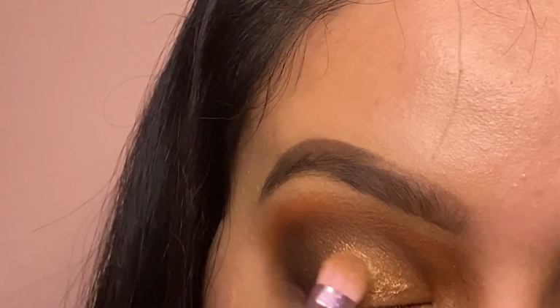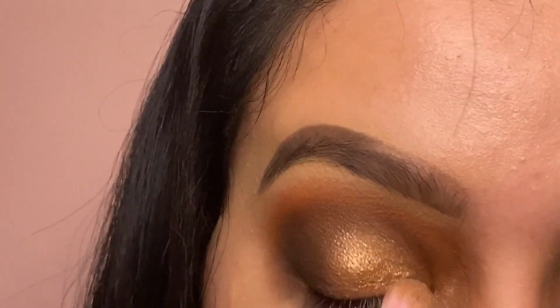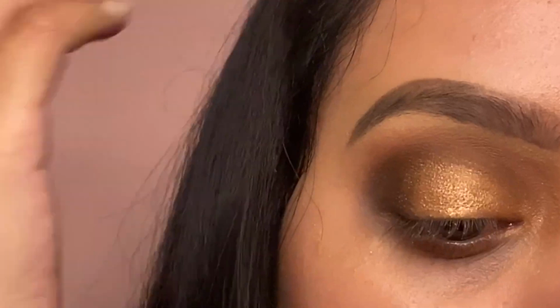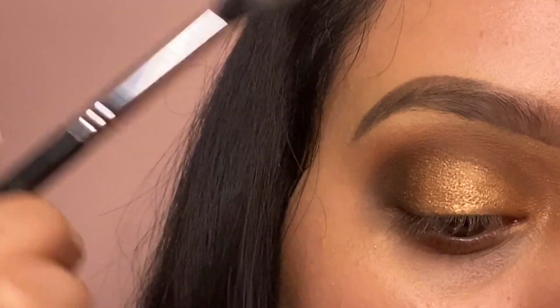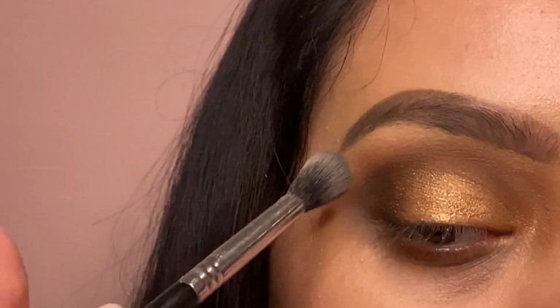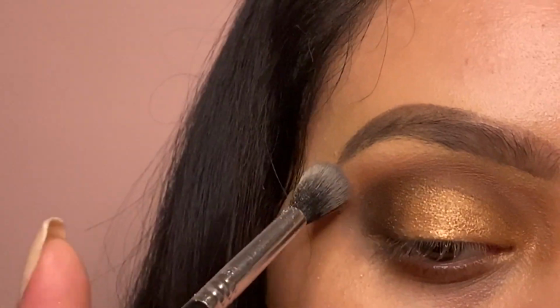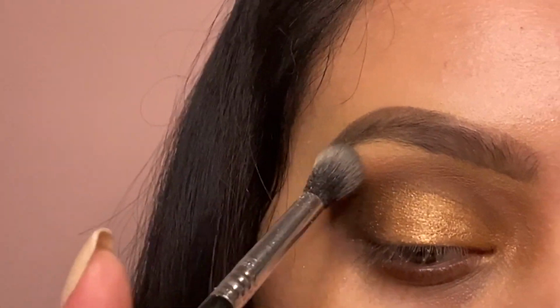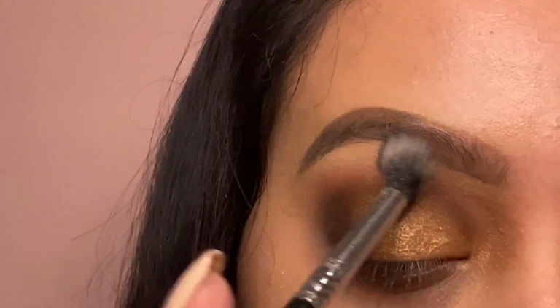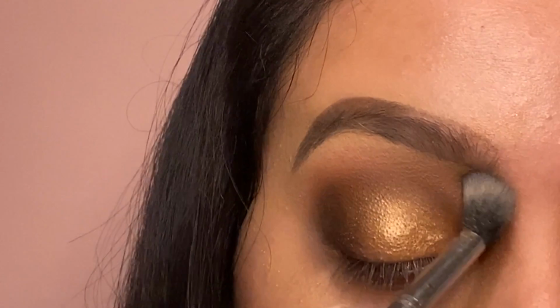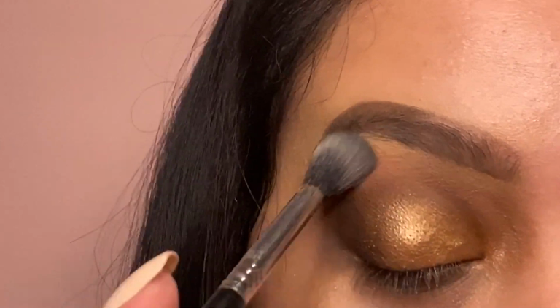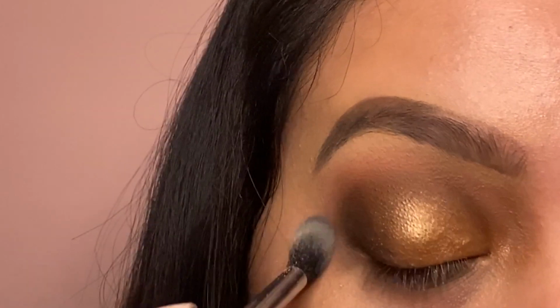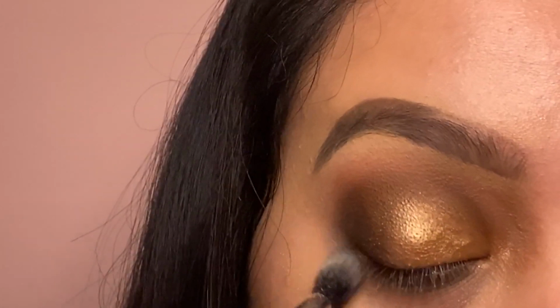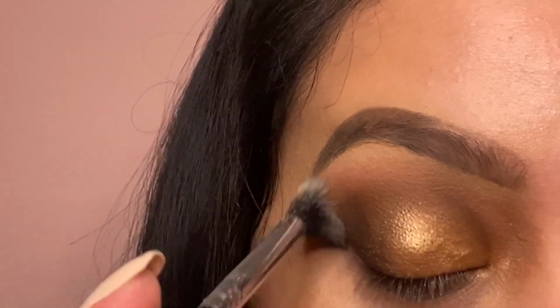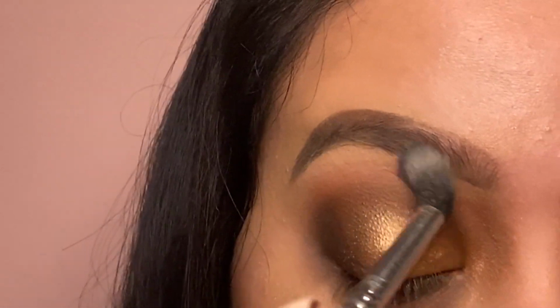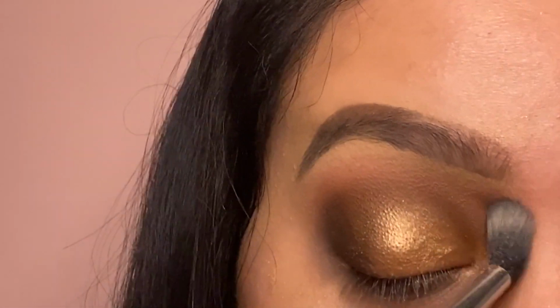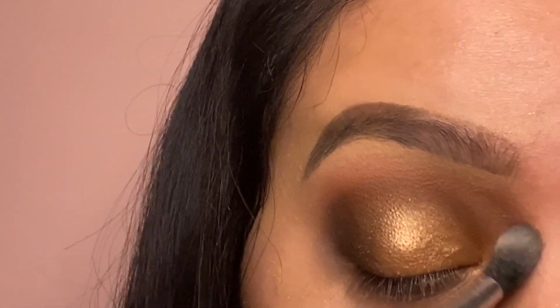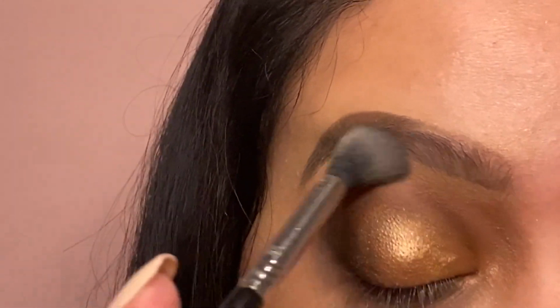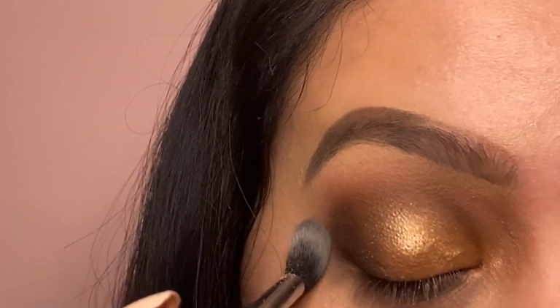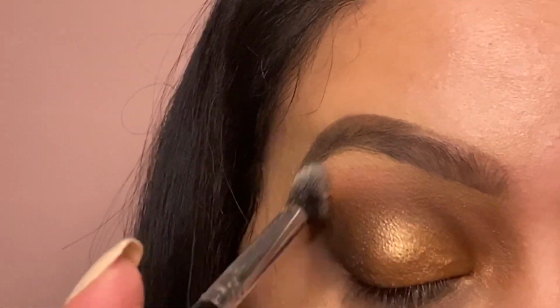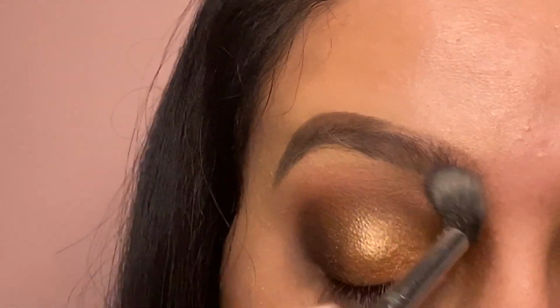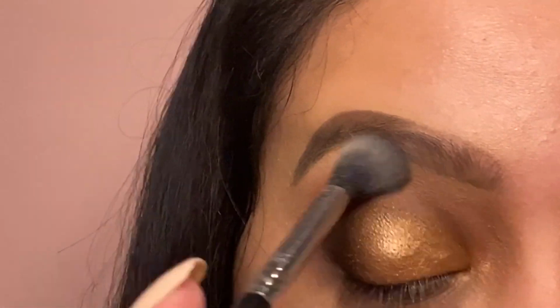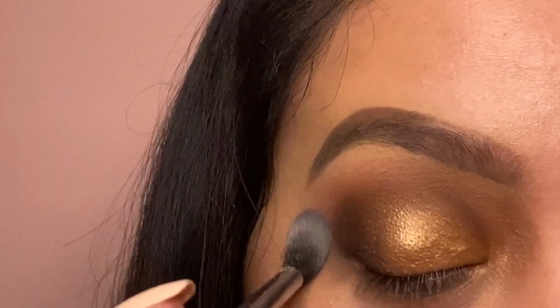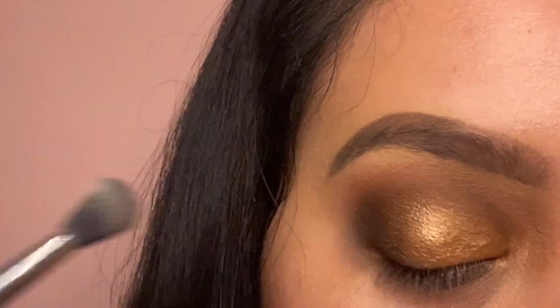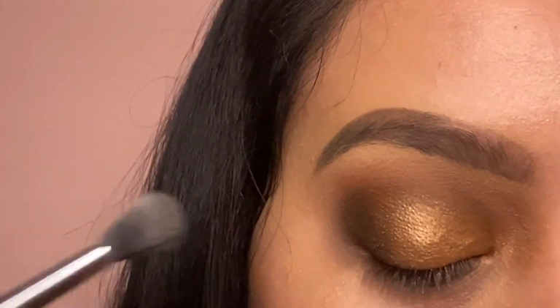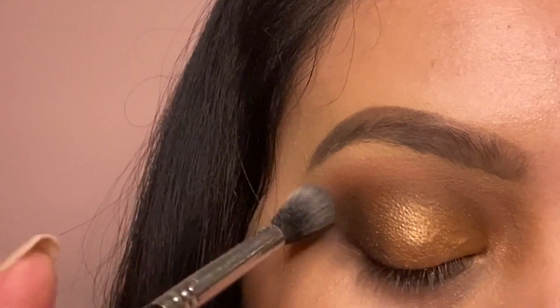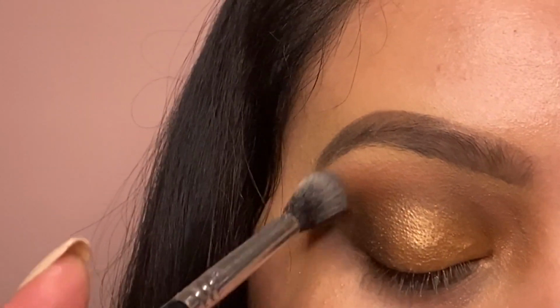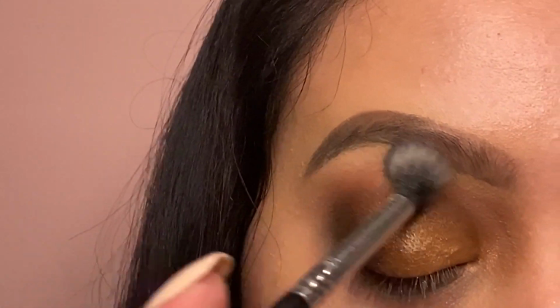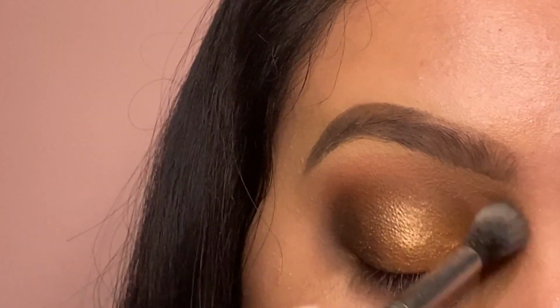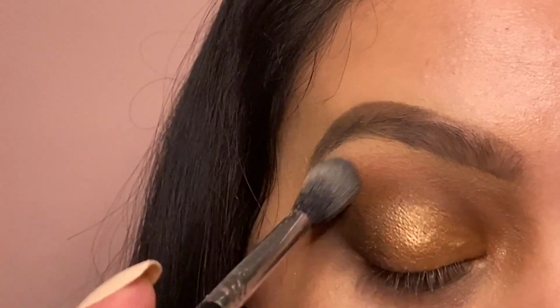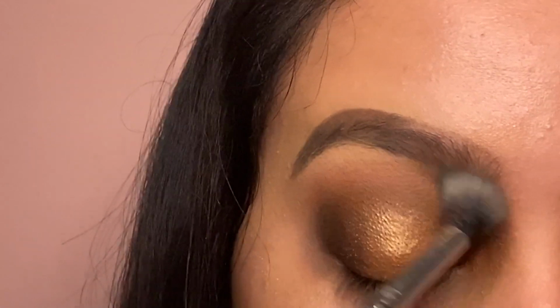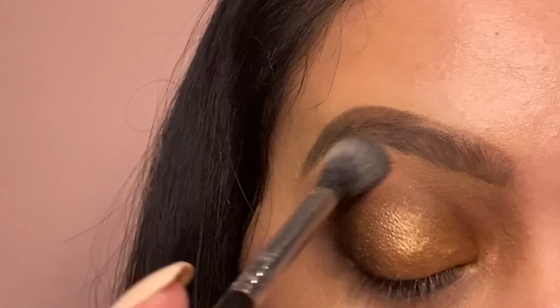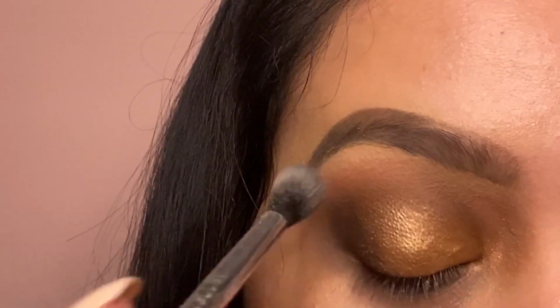I grabbed my MAC Studio Fix powder and cleaned out my outer lid just so it doesn't look so harsh.